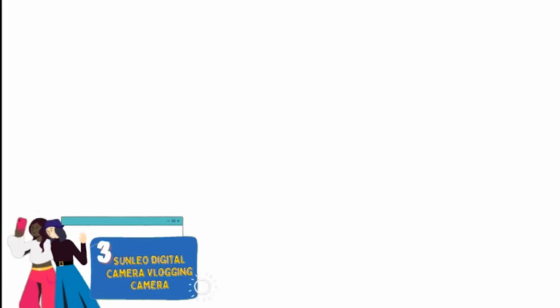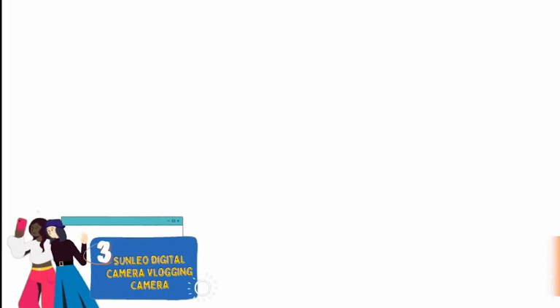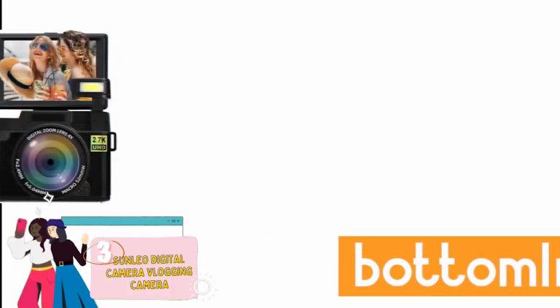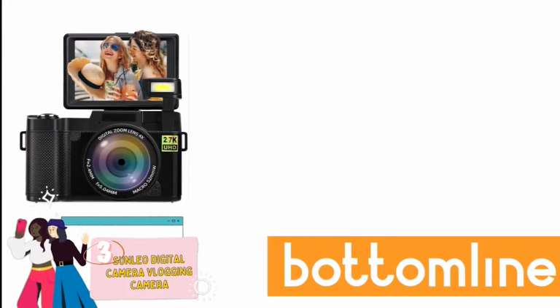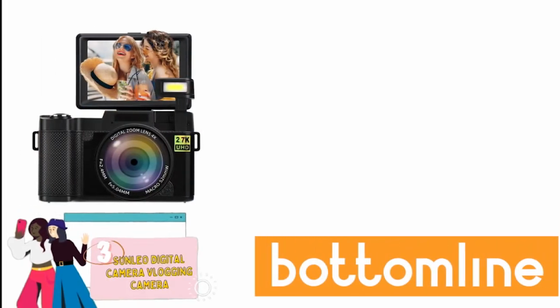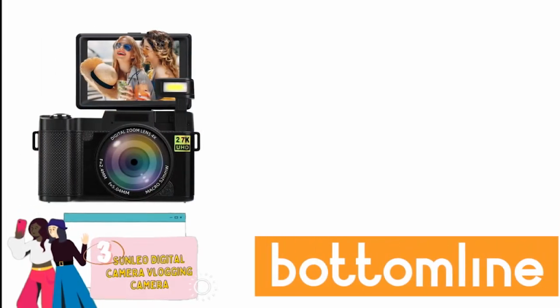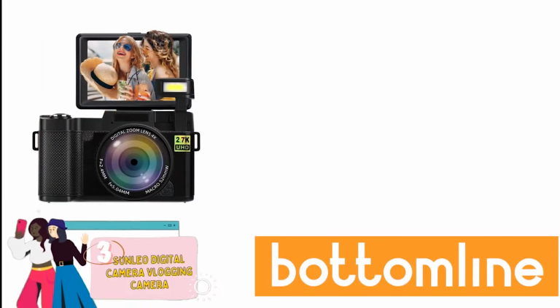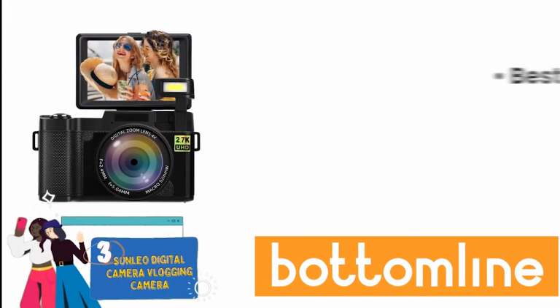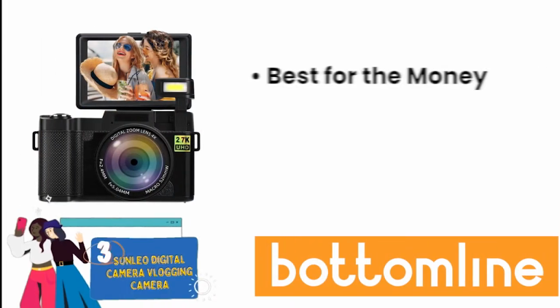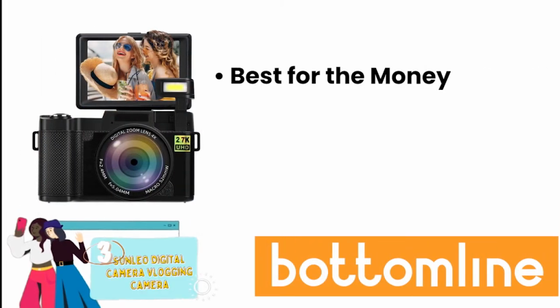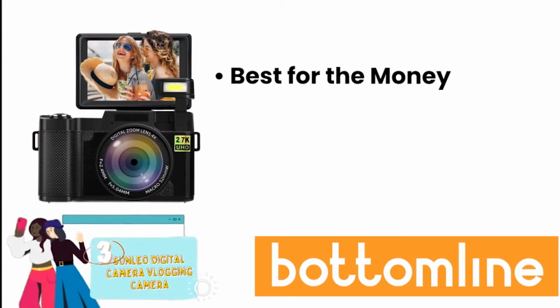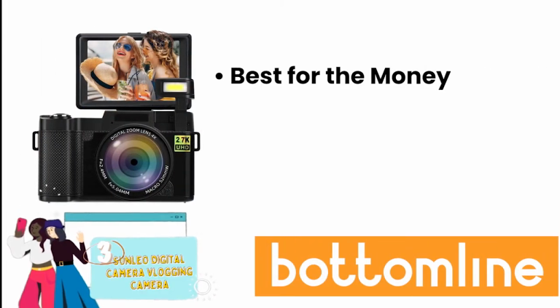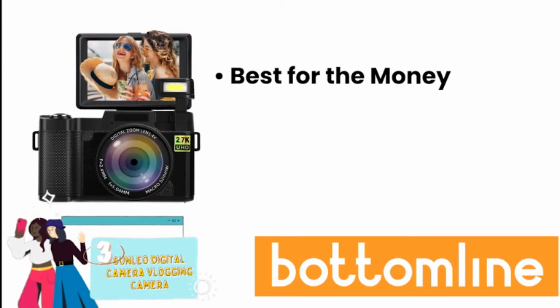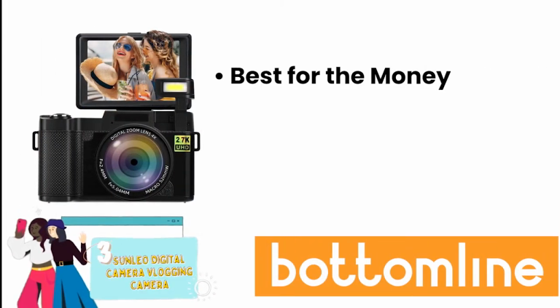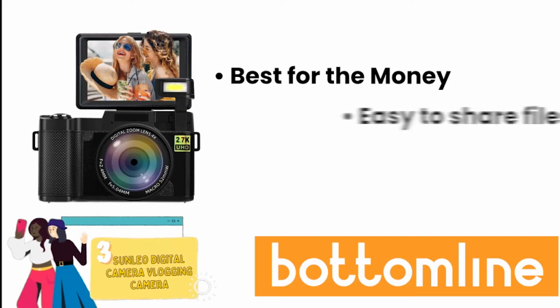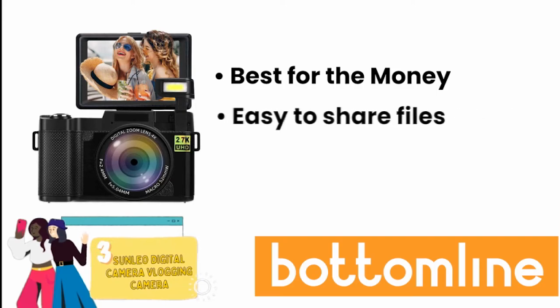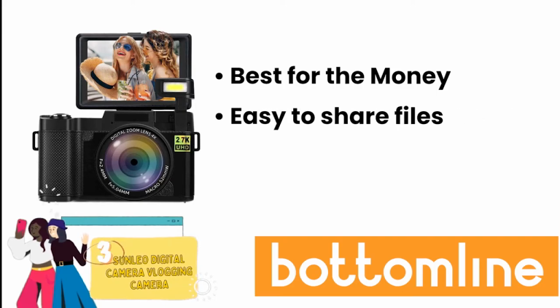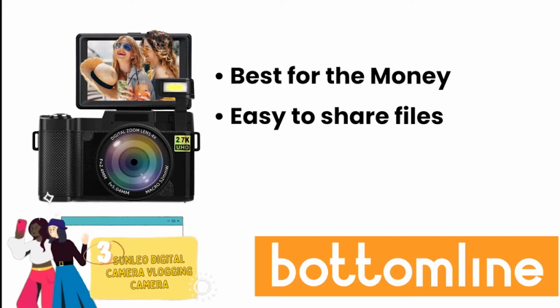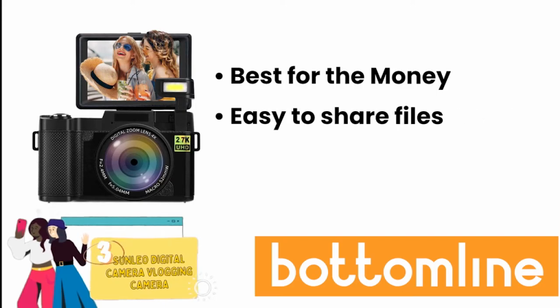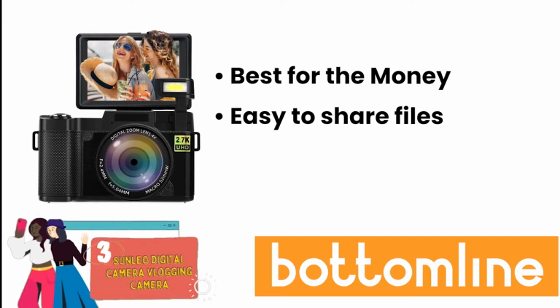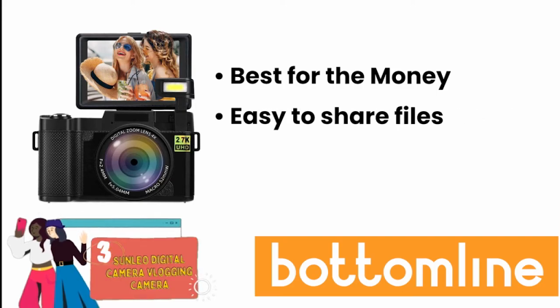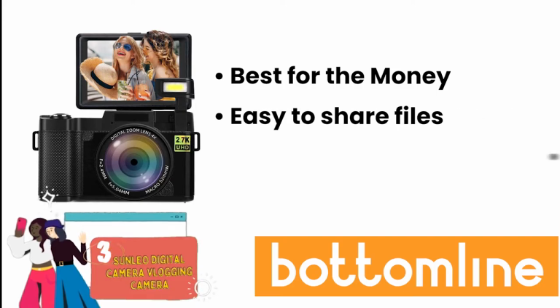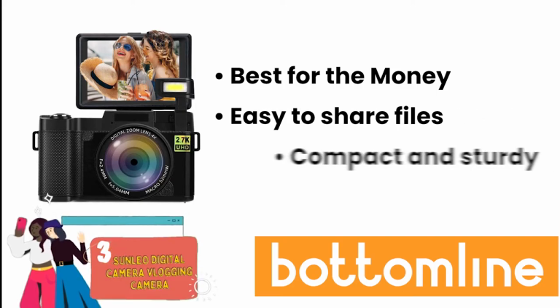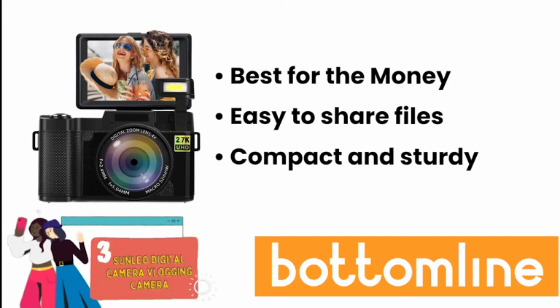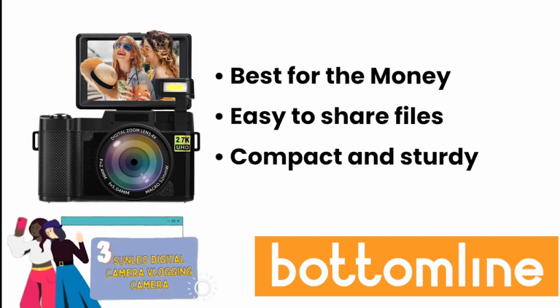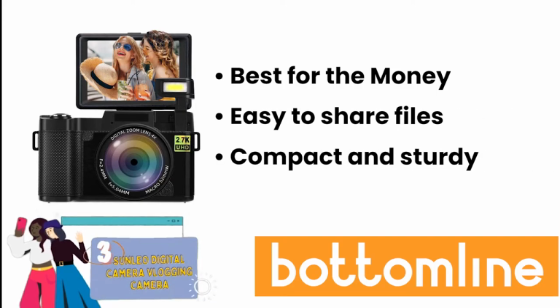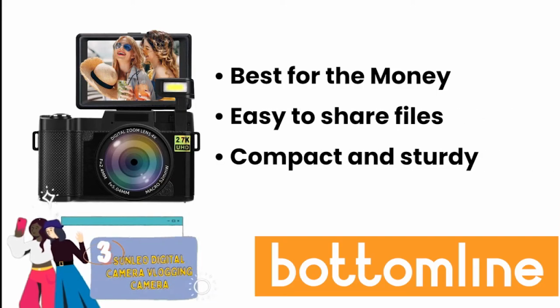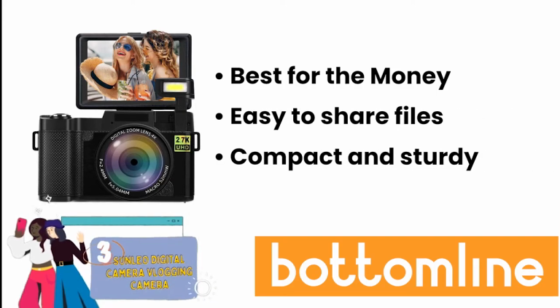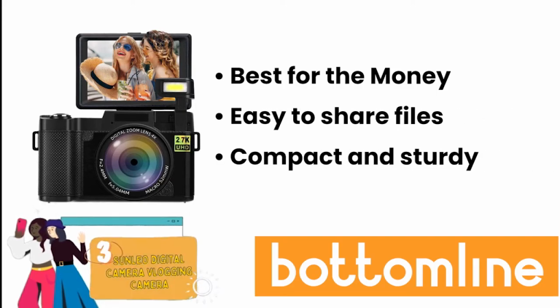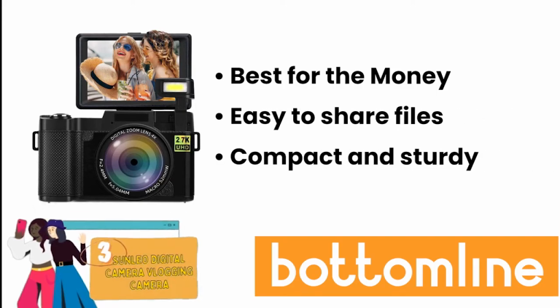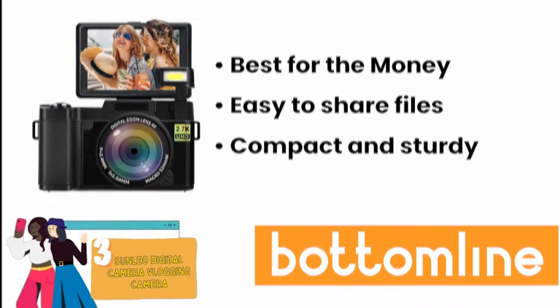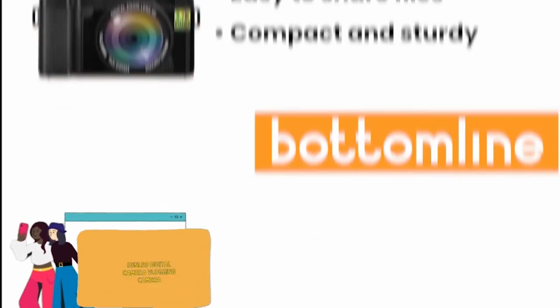Bottom line: it's the best for the money, it's easy to share files, and it has a compact and sturdy design.